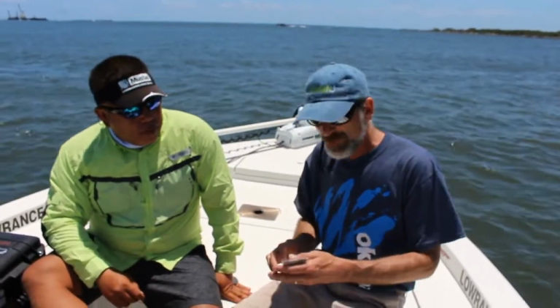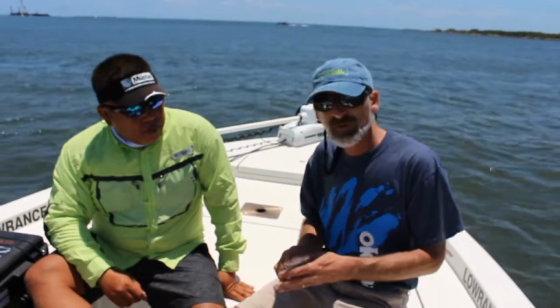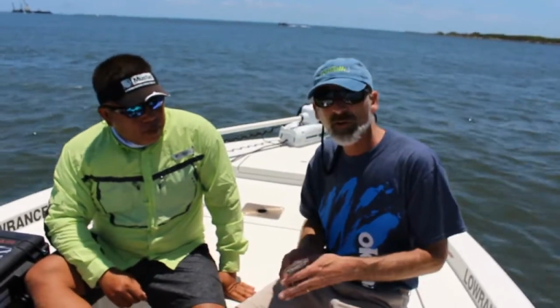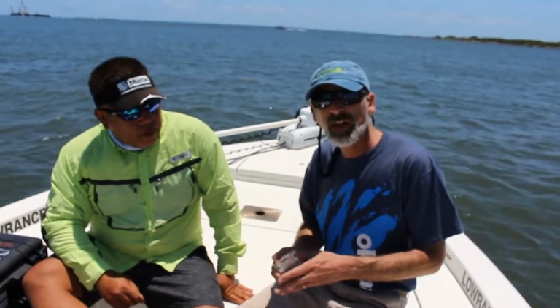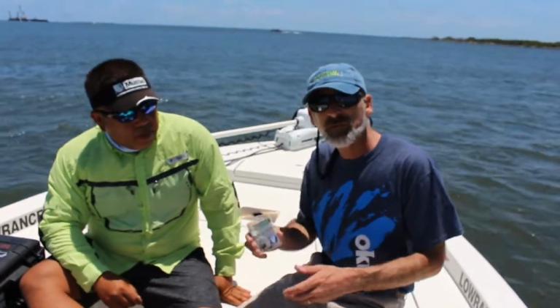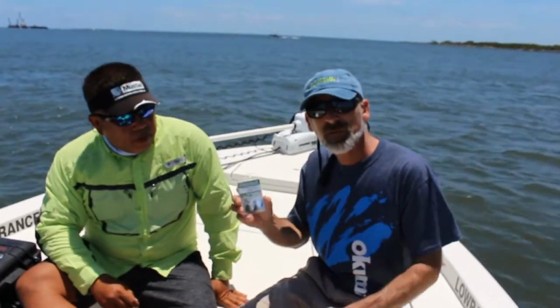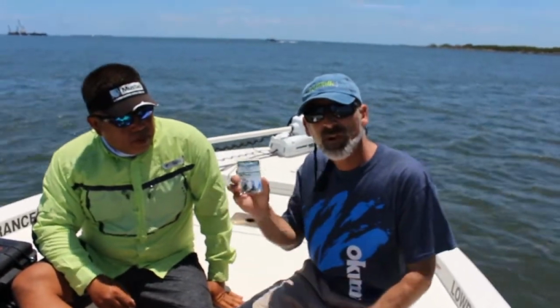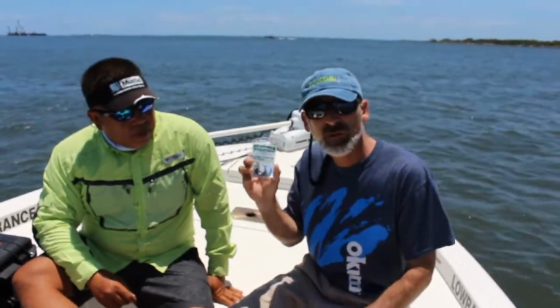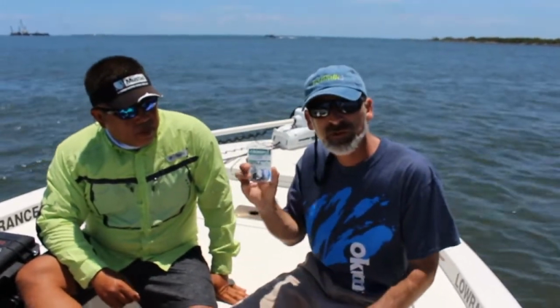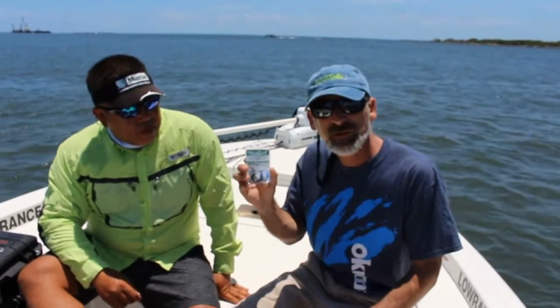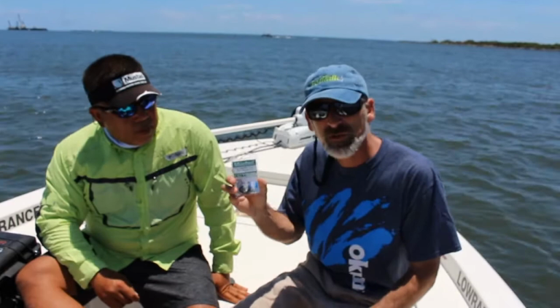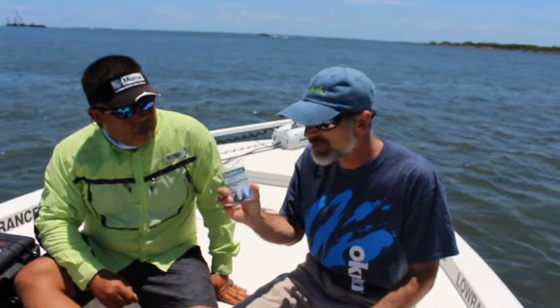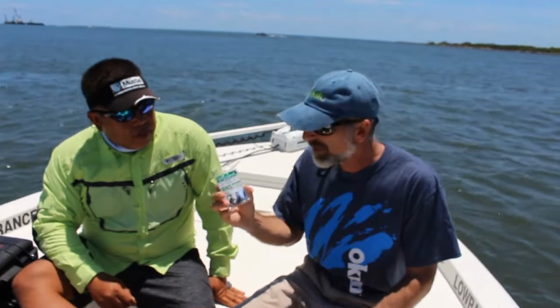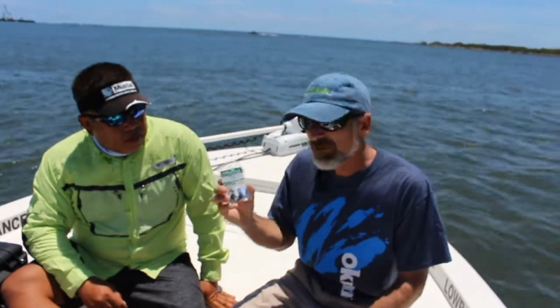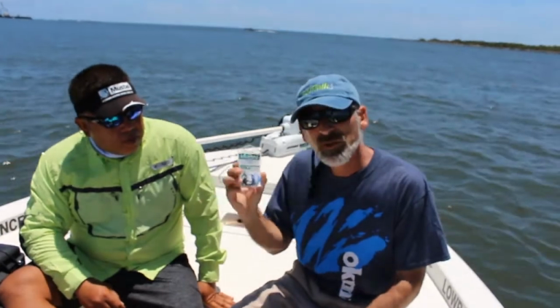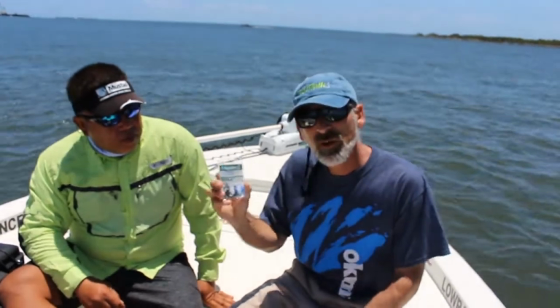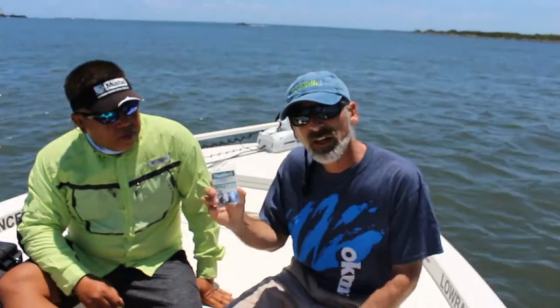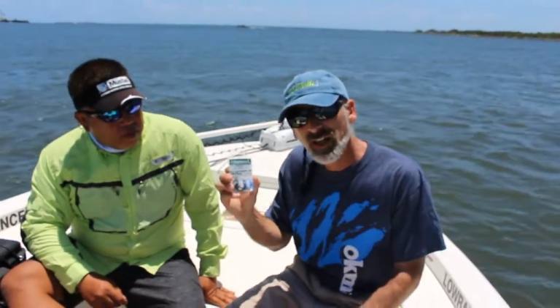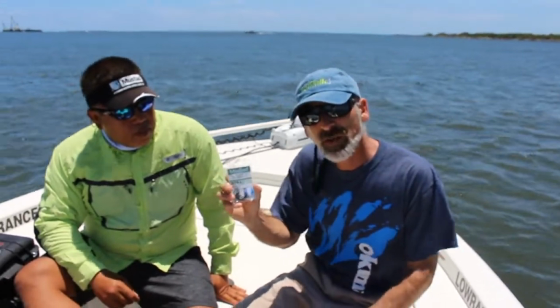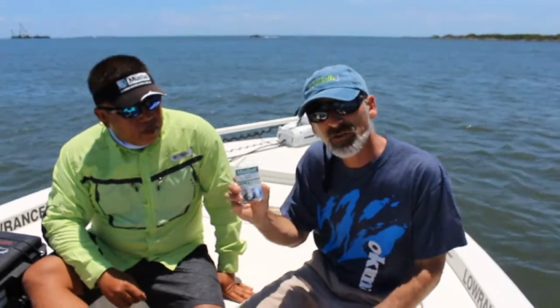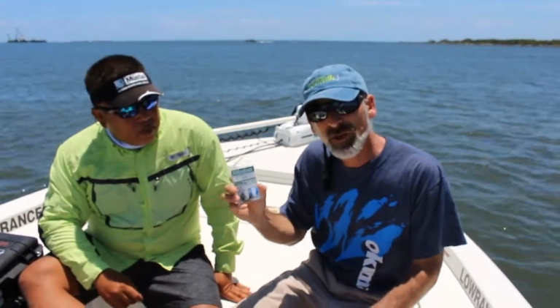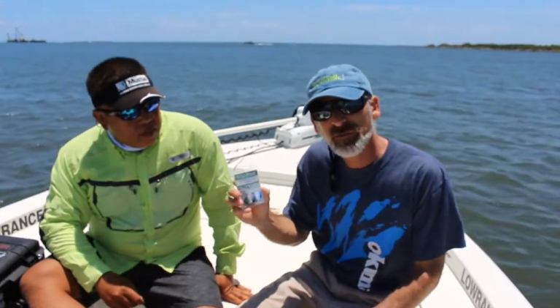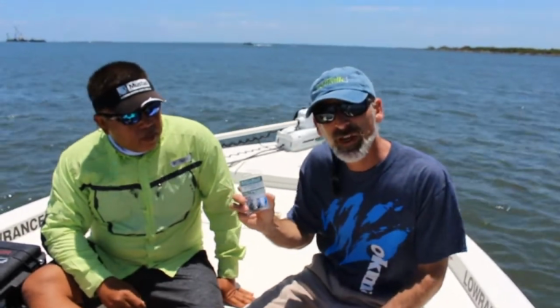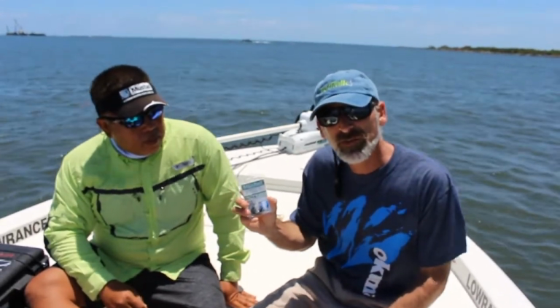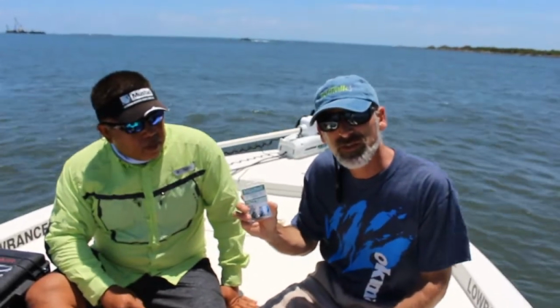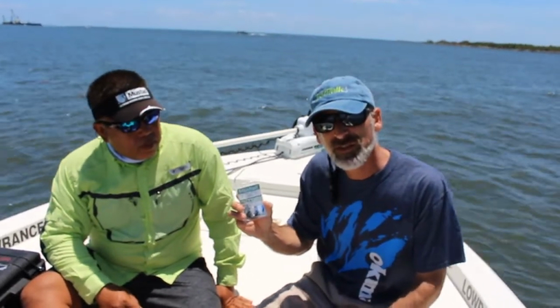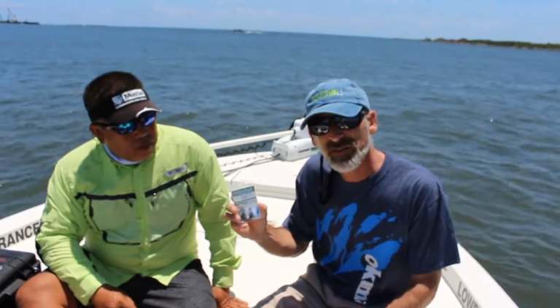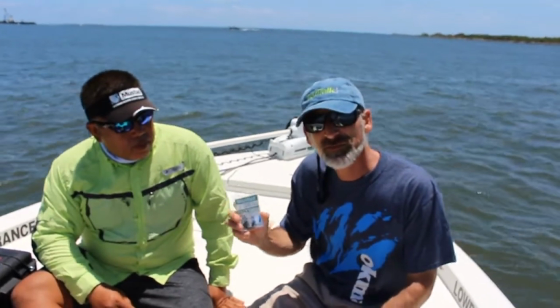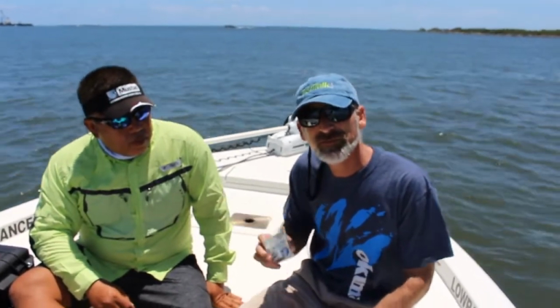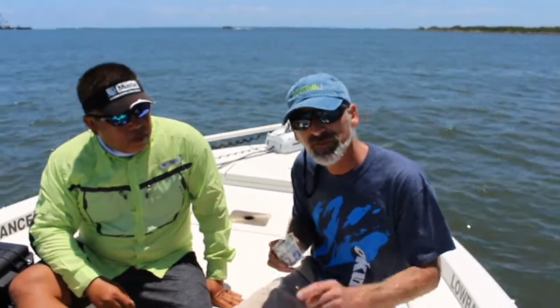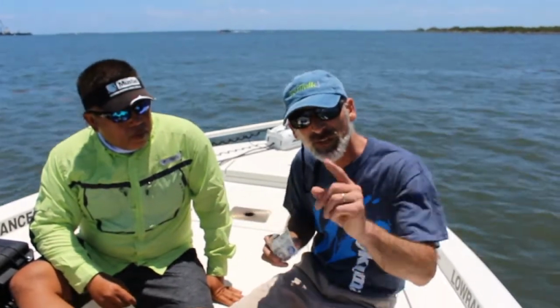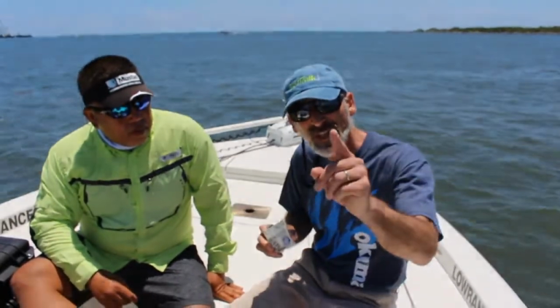Folks, I hope that helps you figure out what hooks to choose when you go out live baiting or chumming for rockfish this season. Good luck.